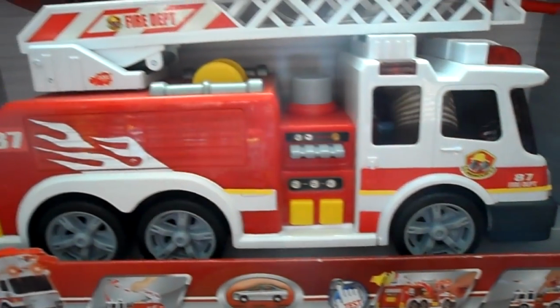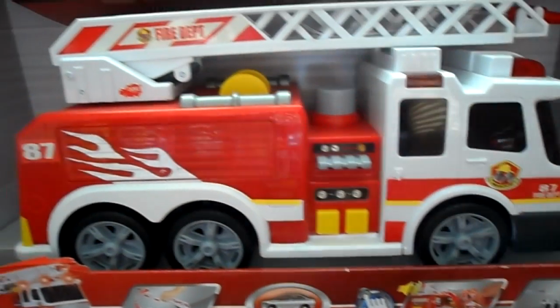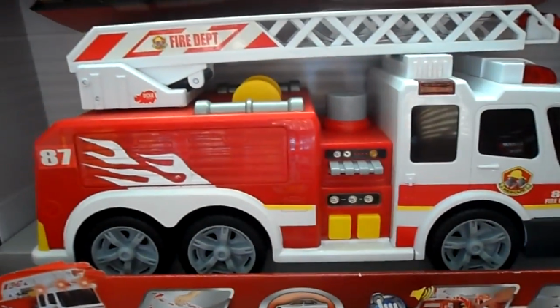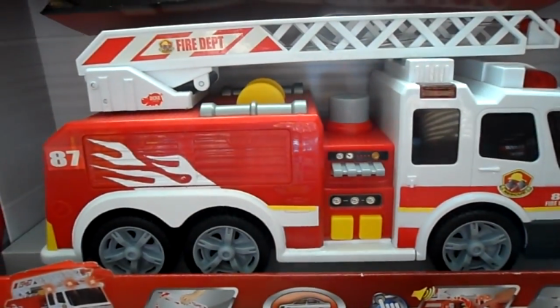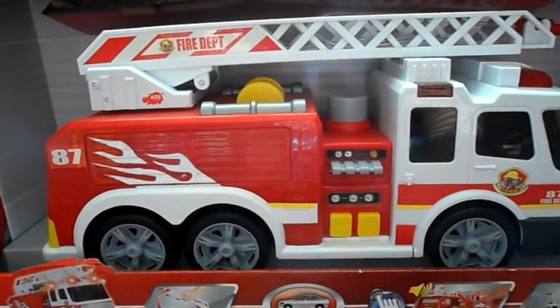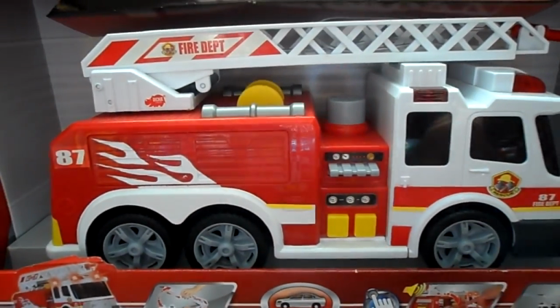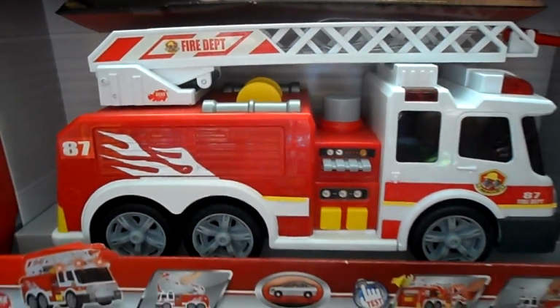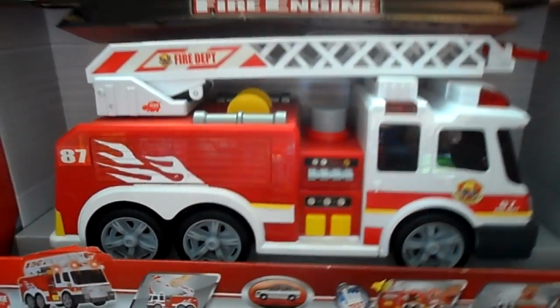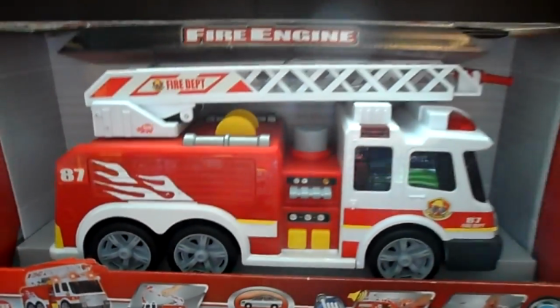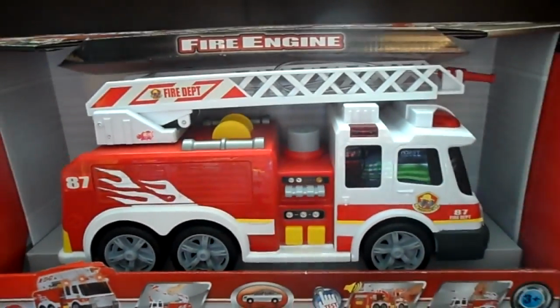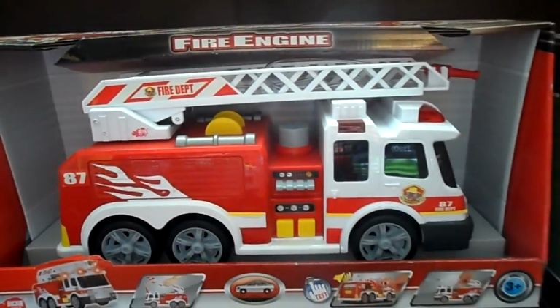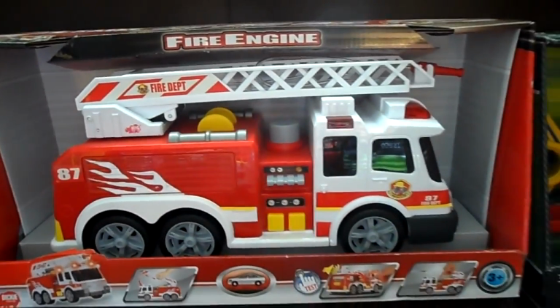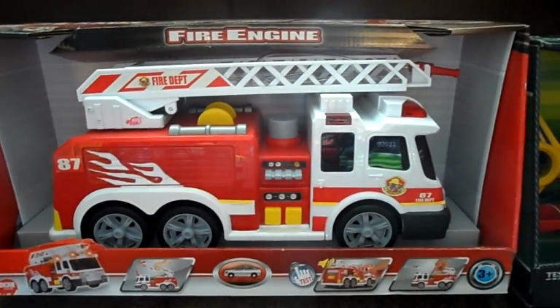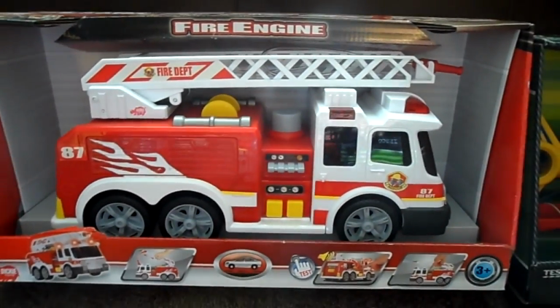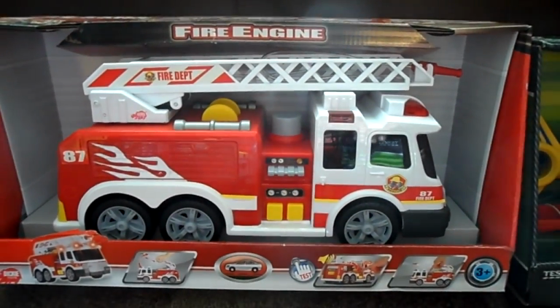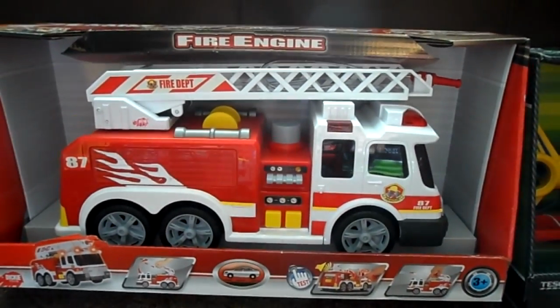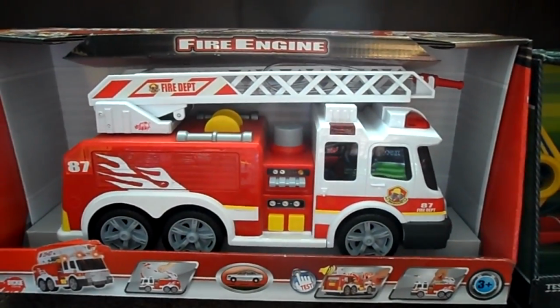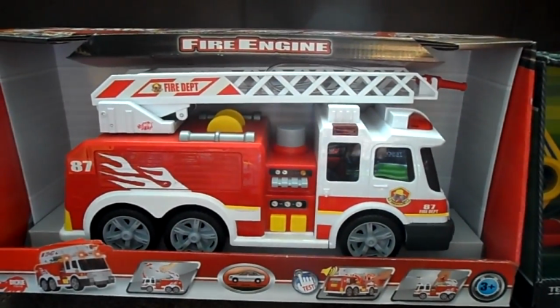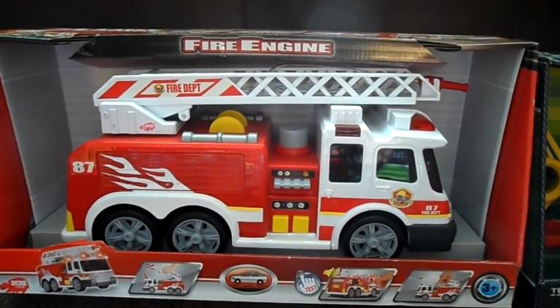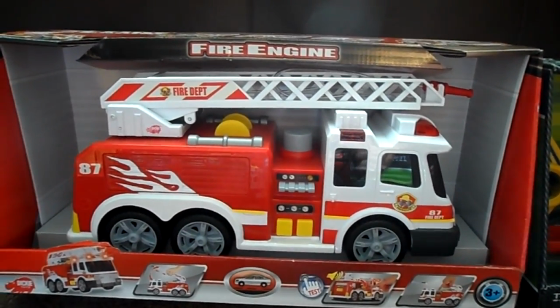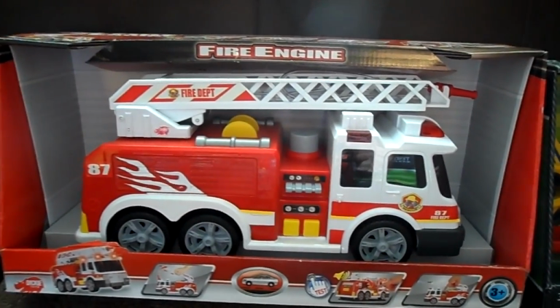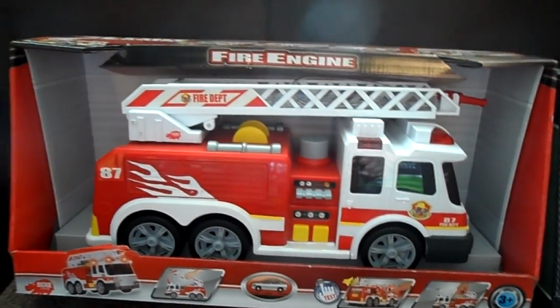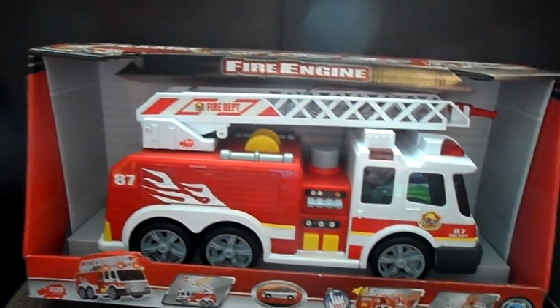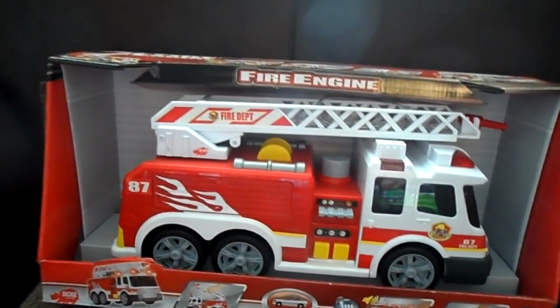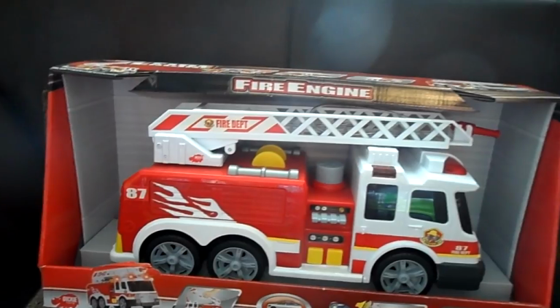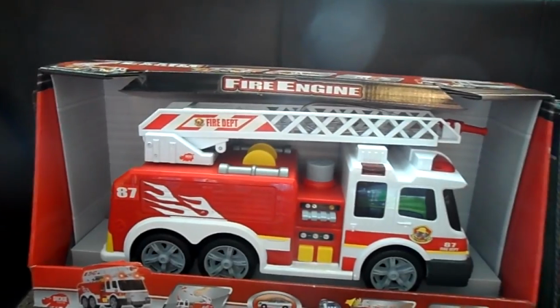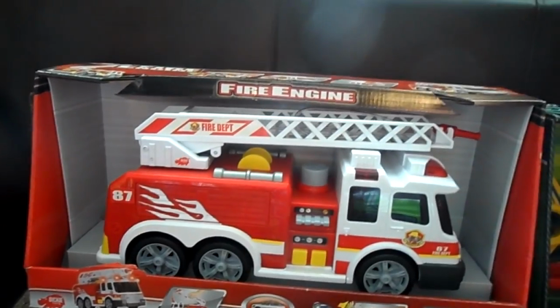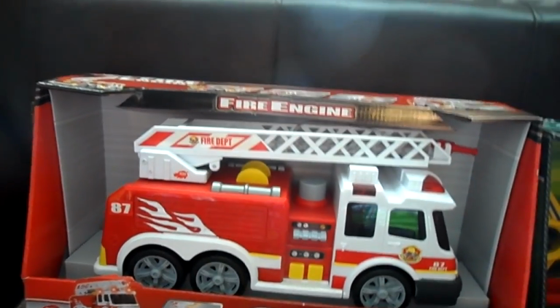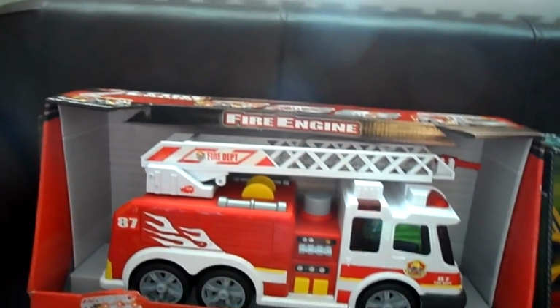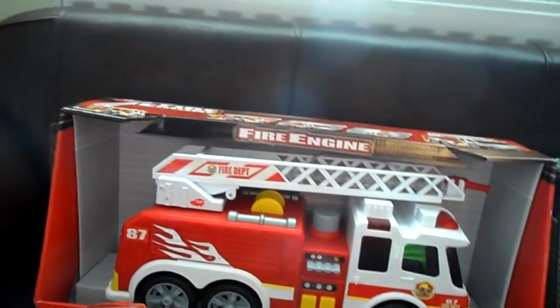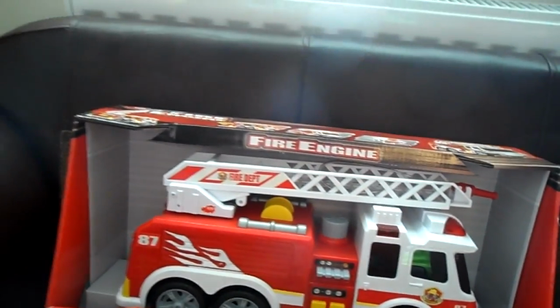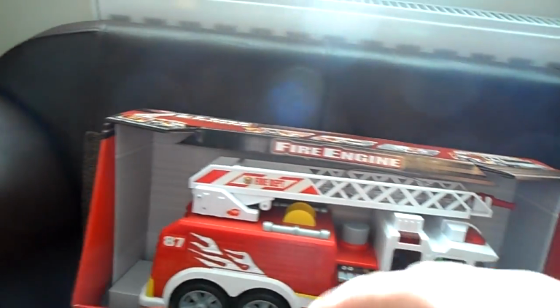All these toys are available on our eBay shop. Click the link below or just Google MG Tracey and look for our eBay shop.